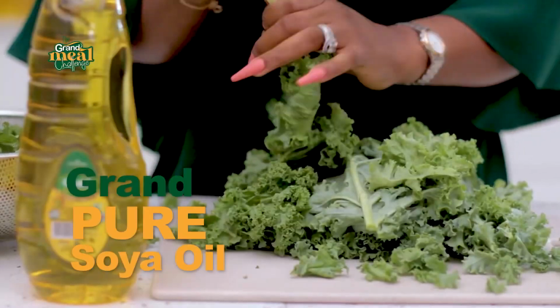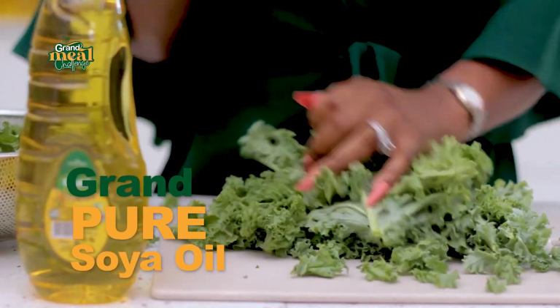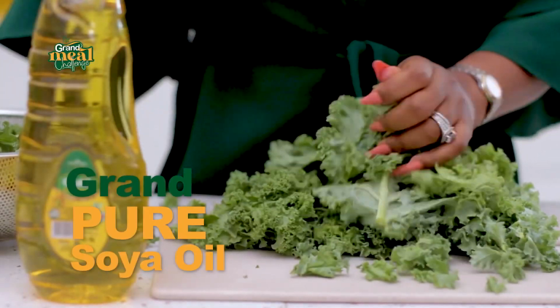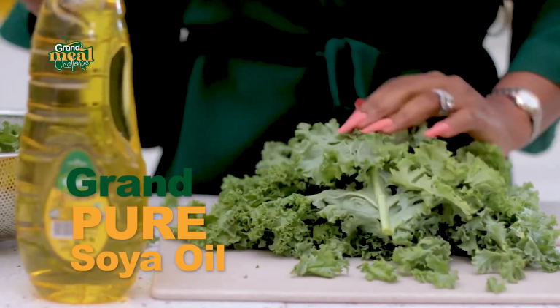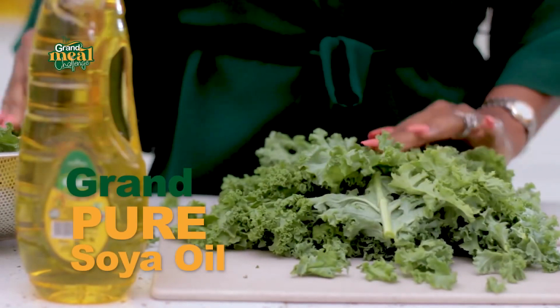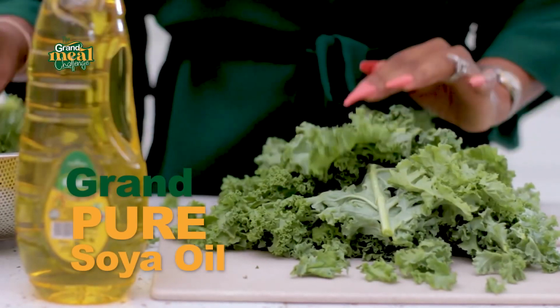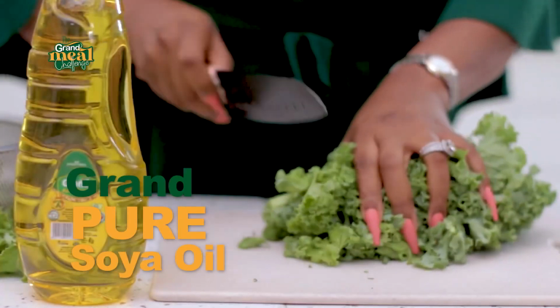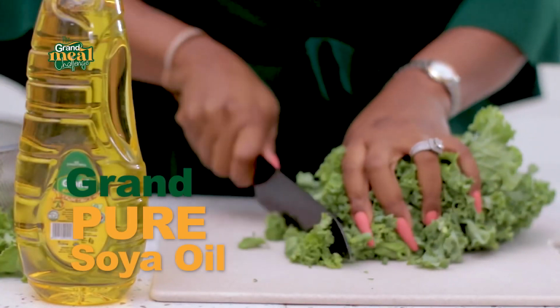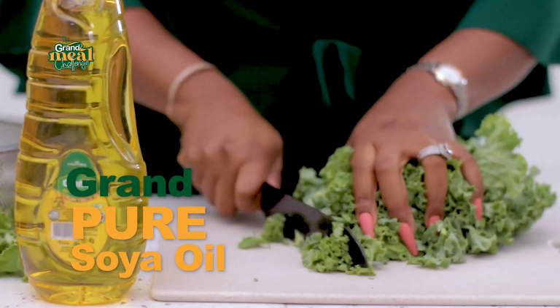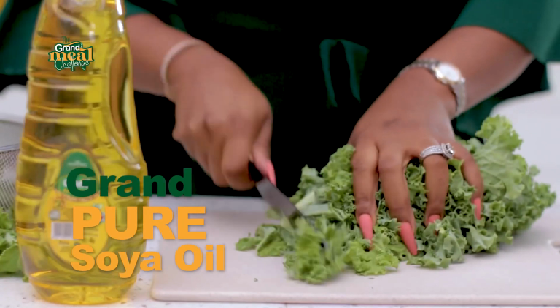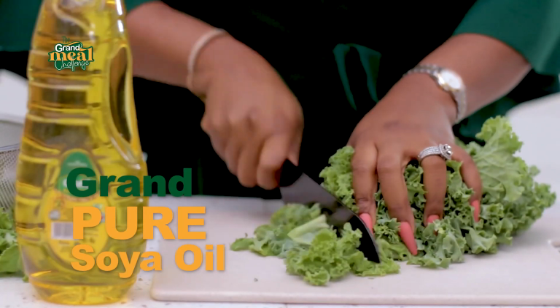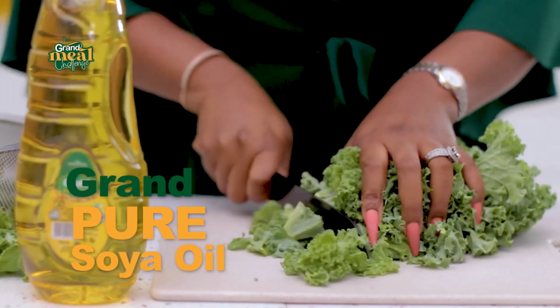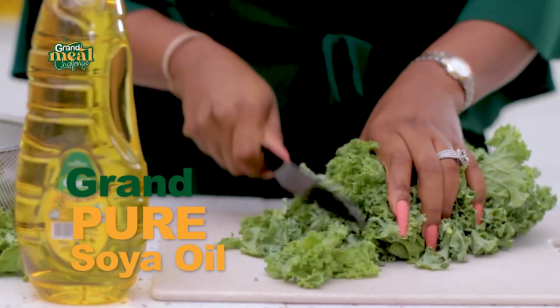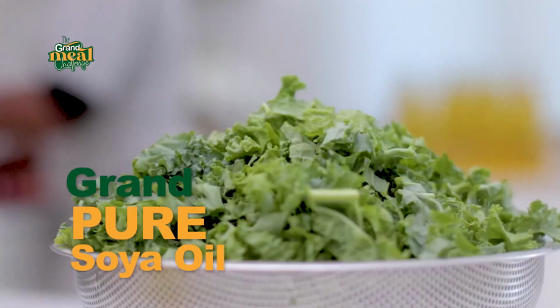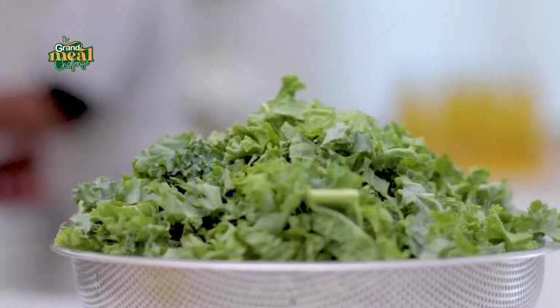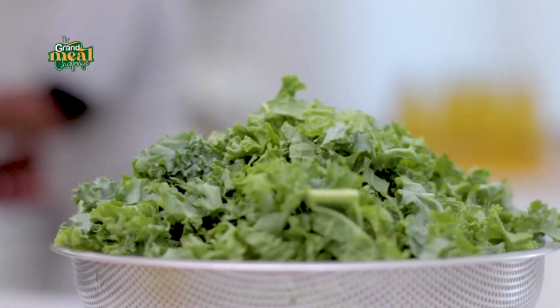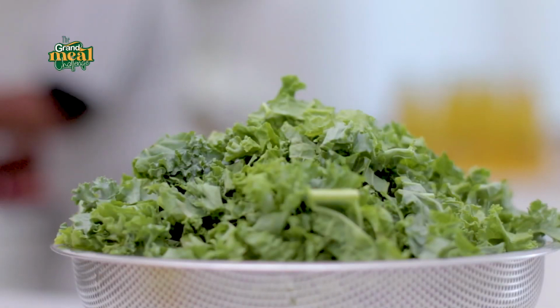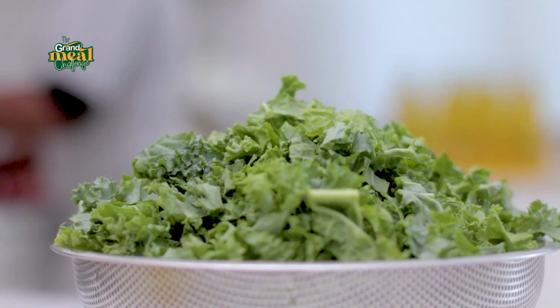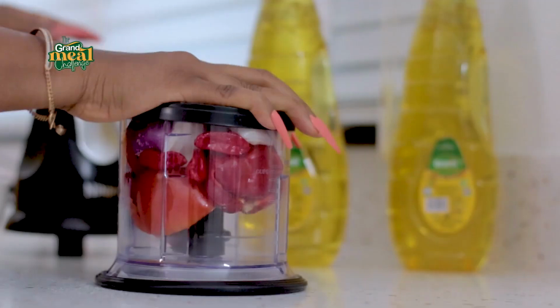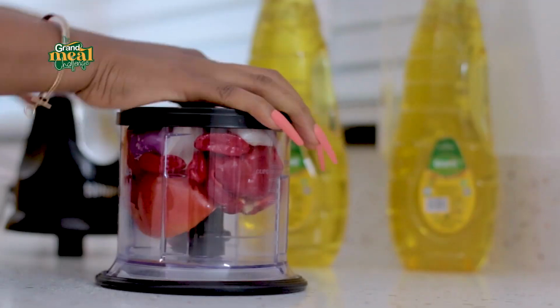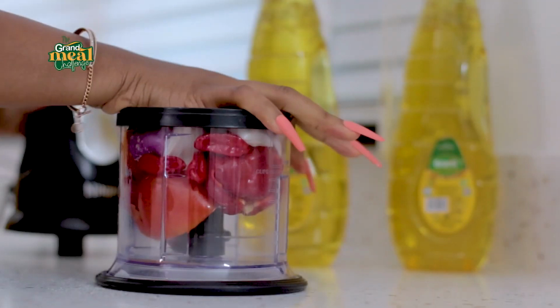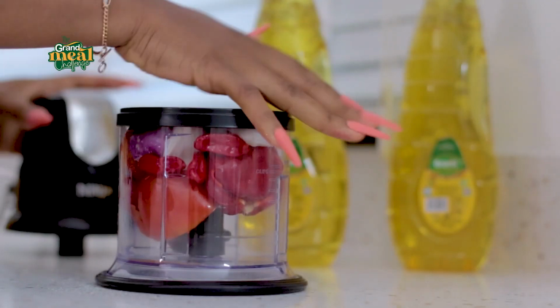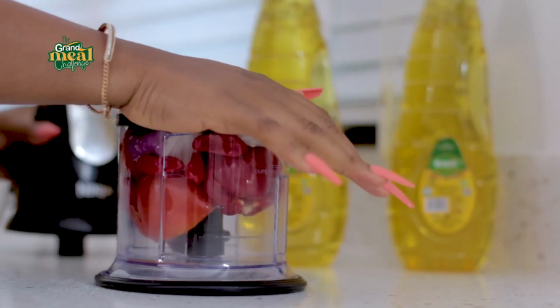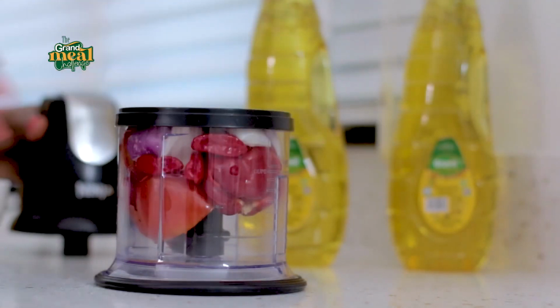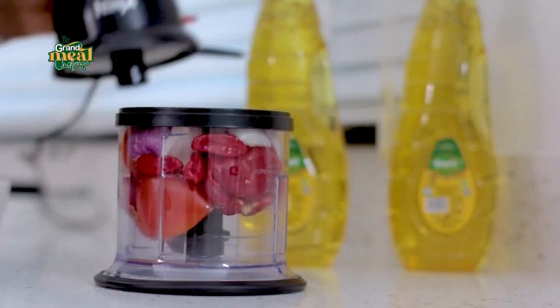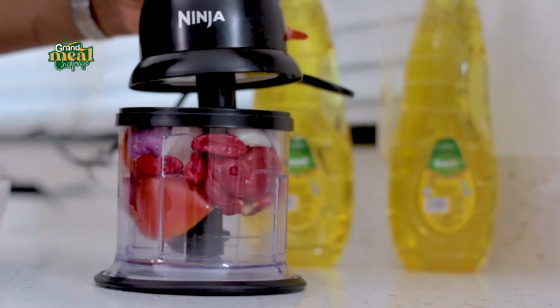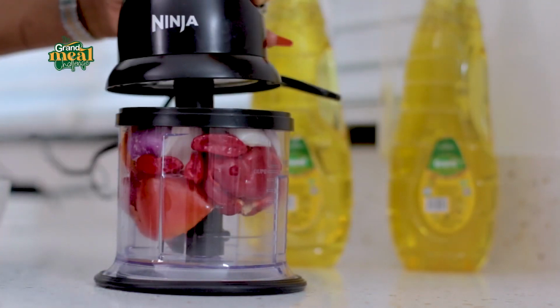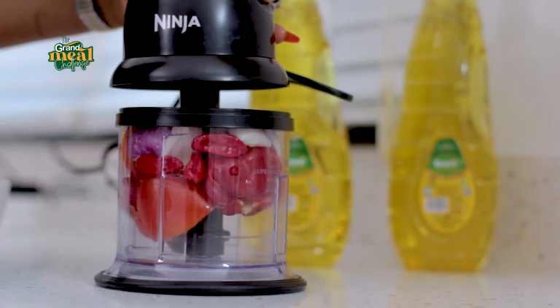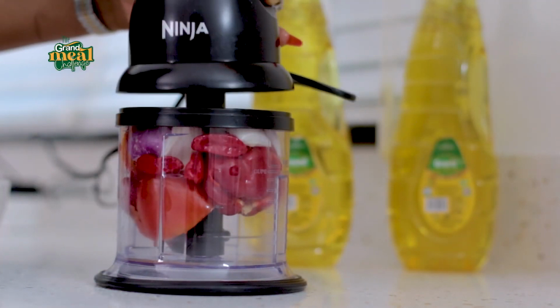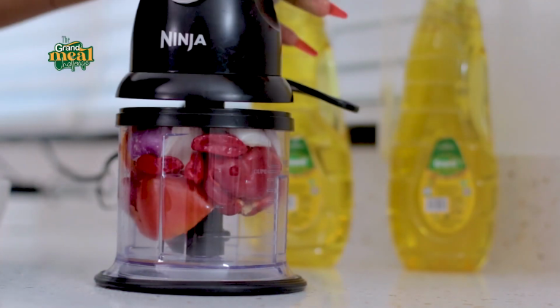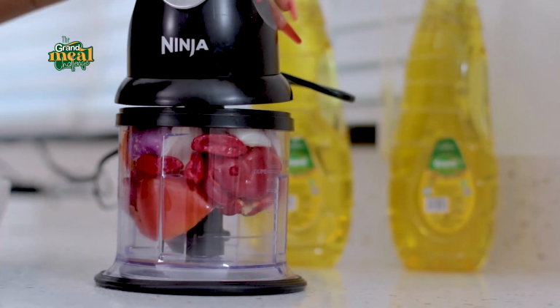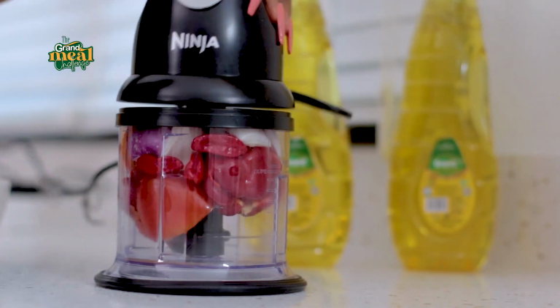This stew is so versatile — you can eat it with boiled plantains, with yam, with rice, with pasta, with pretty much anything.